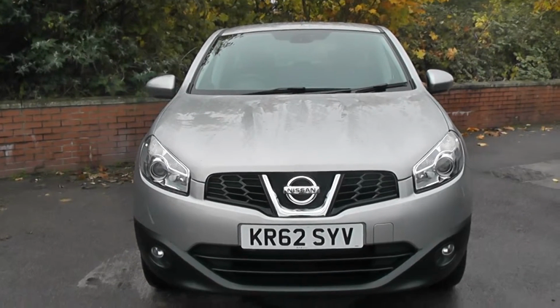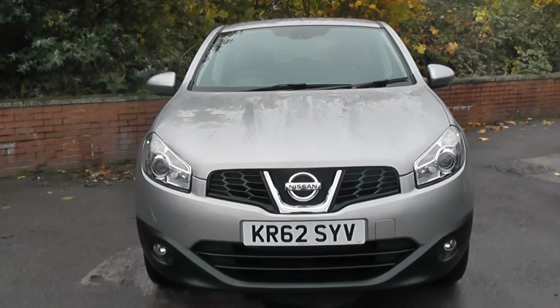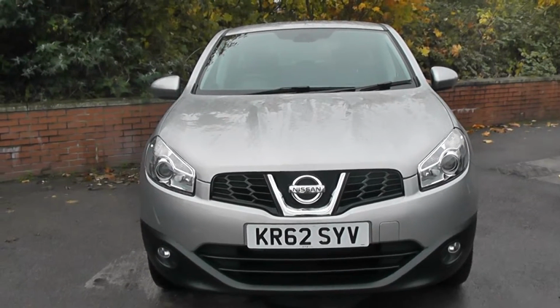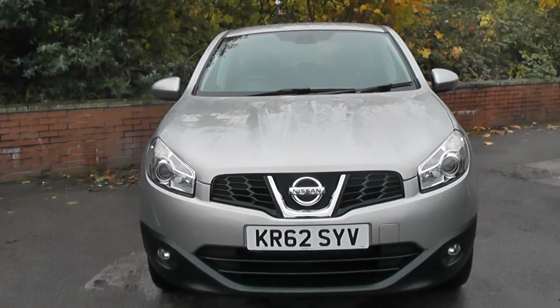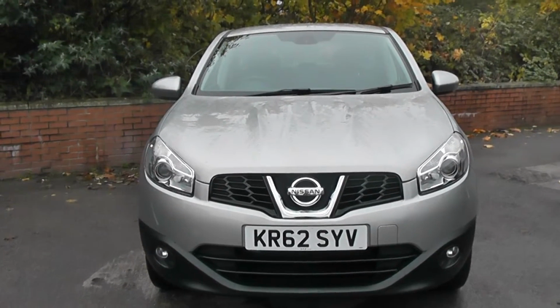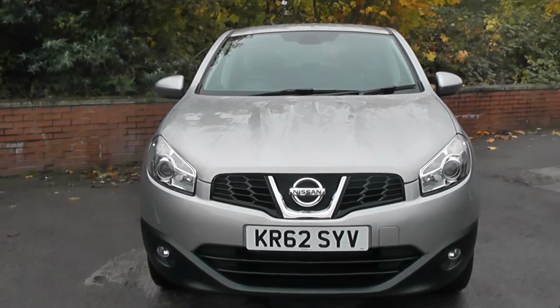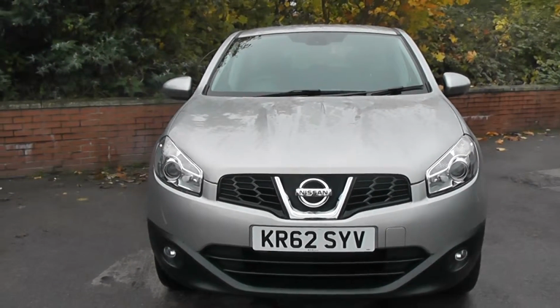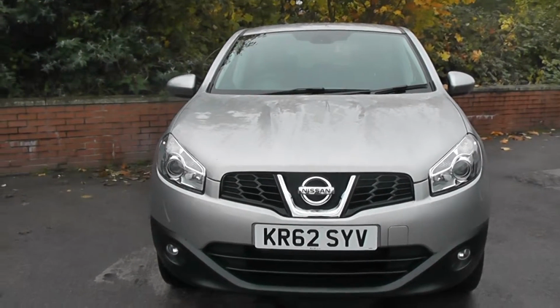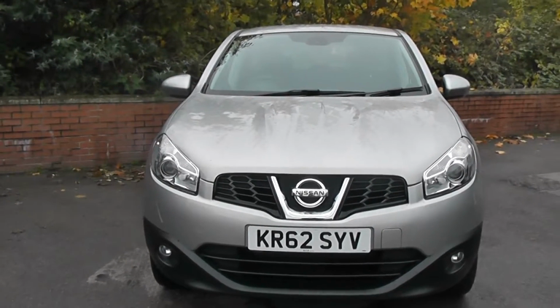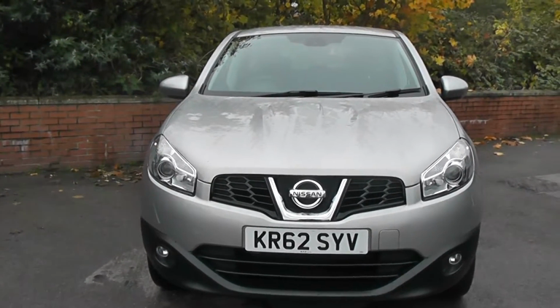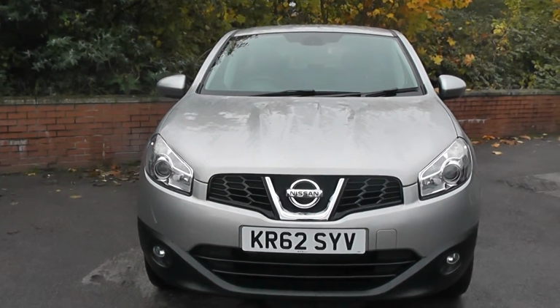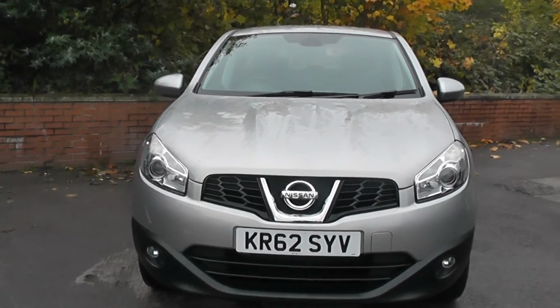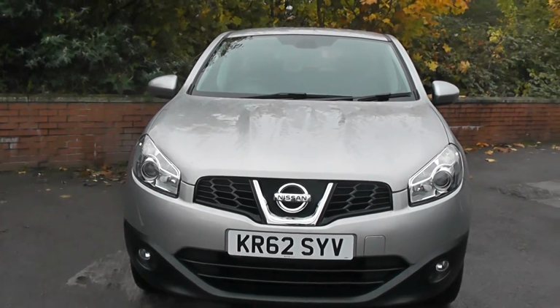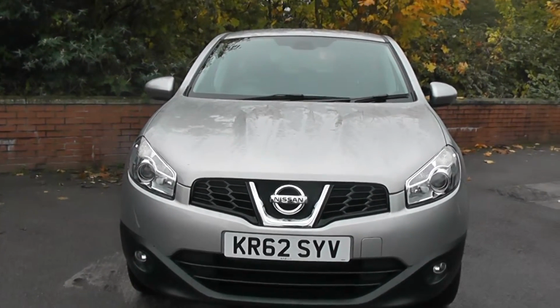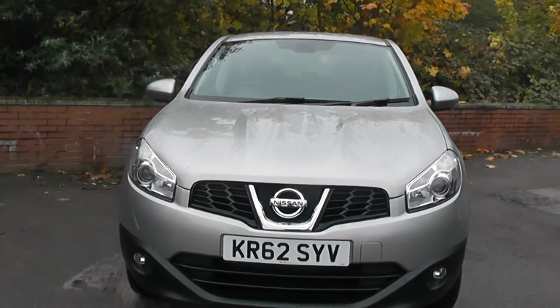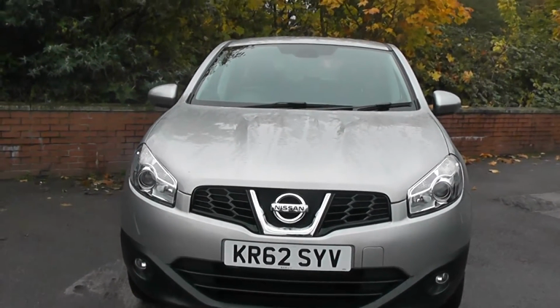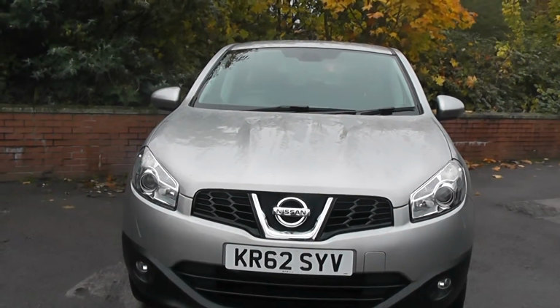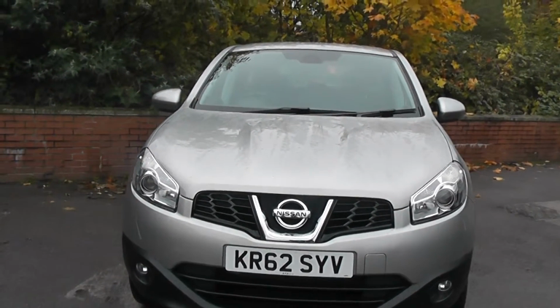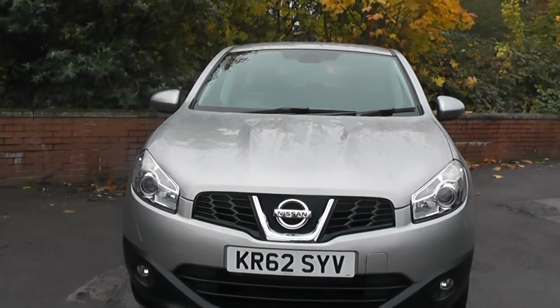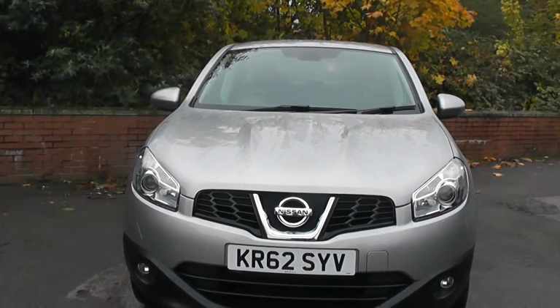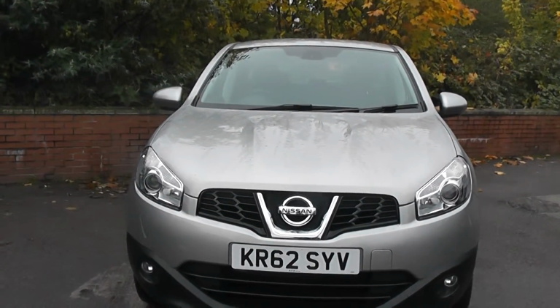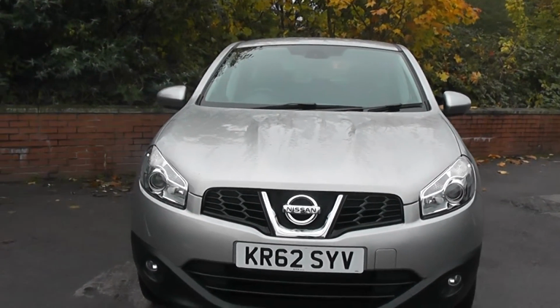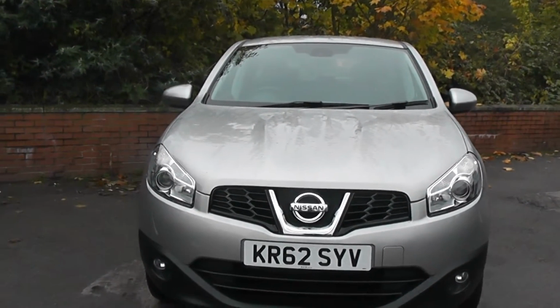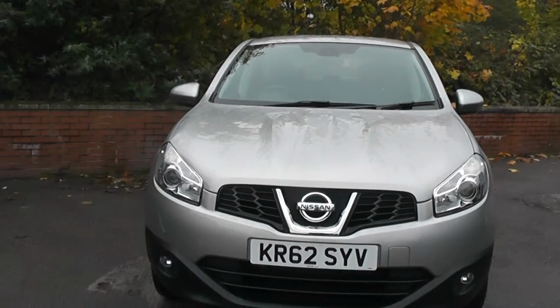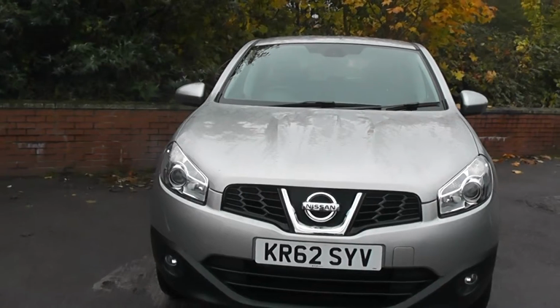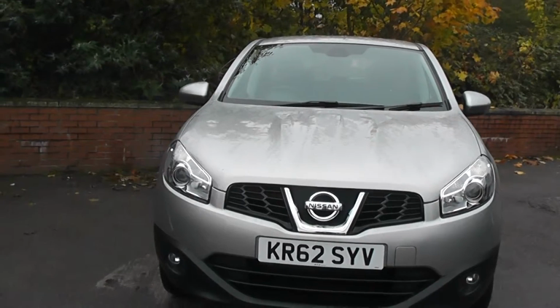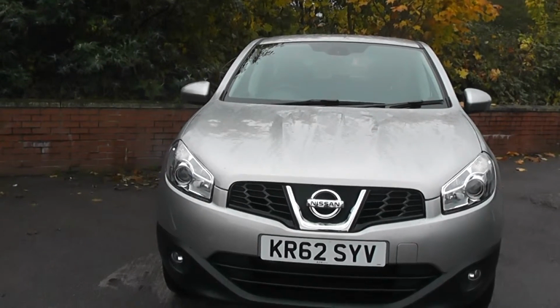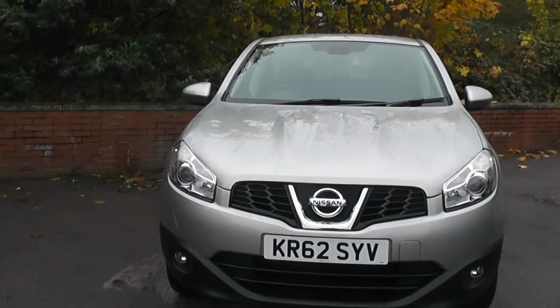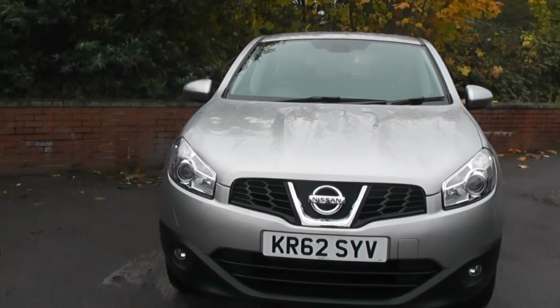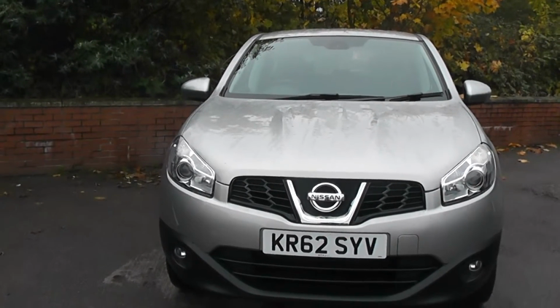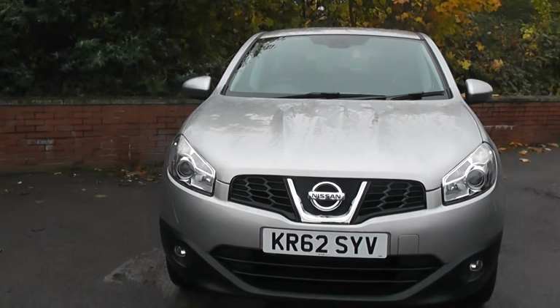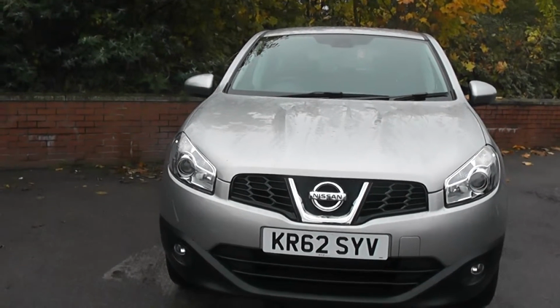Welcome to Wessex Garages, Pennywell Road. Here we have a 62 plate Nissan Qashqai Ascenta.